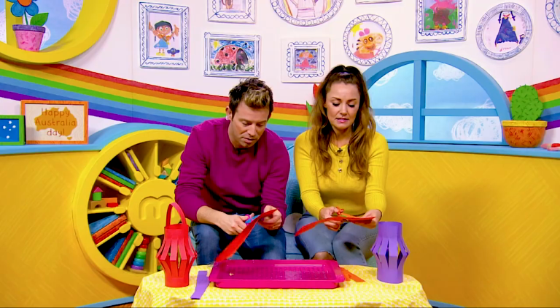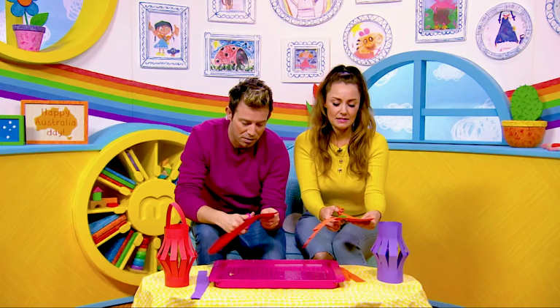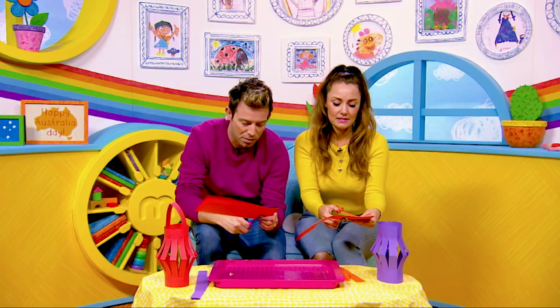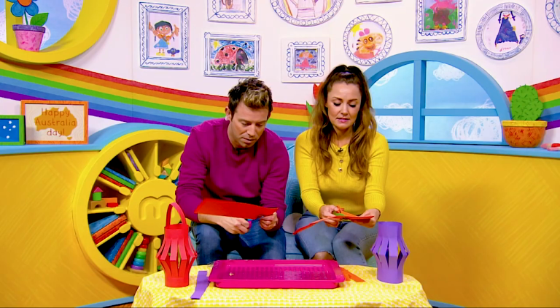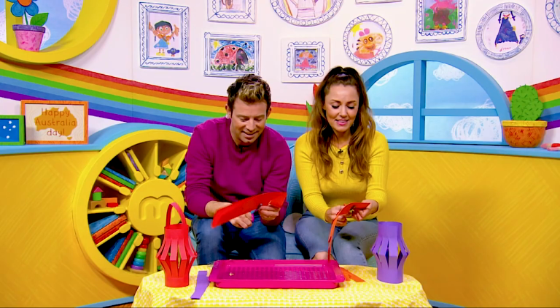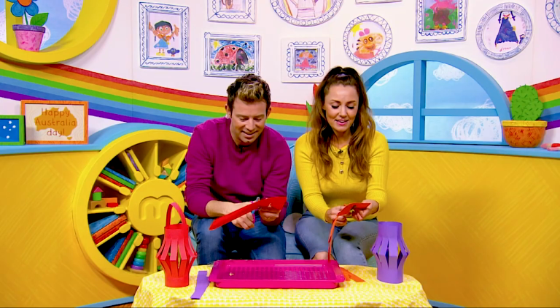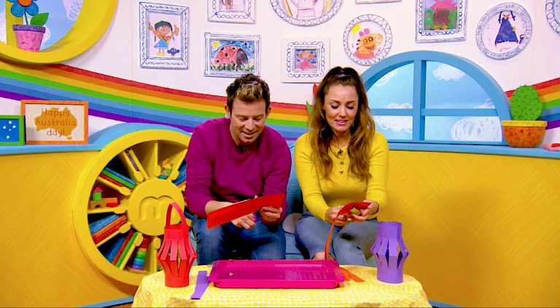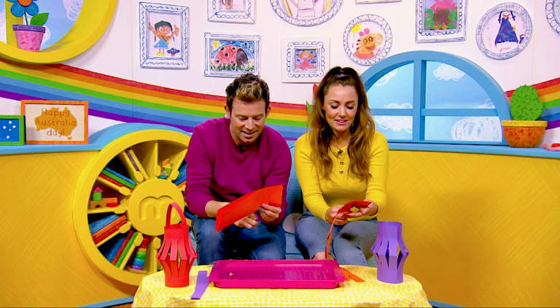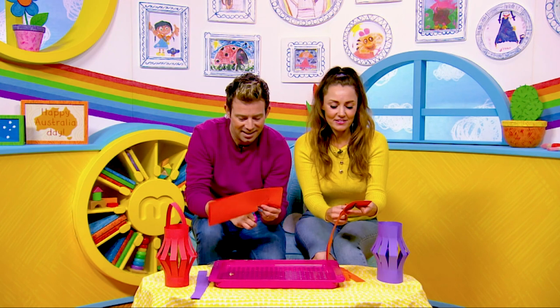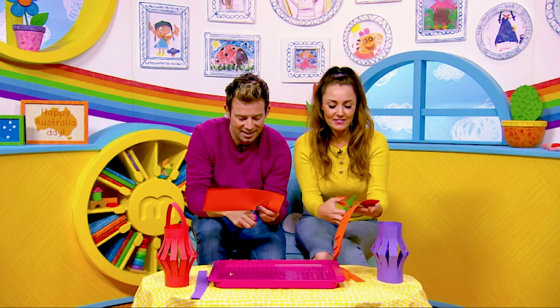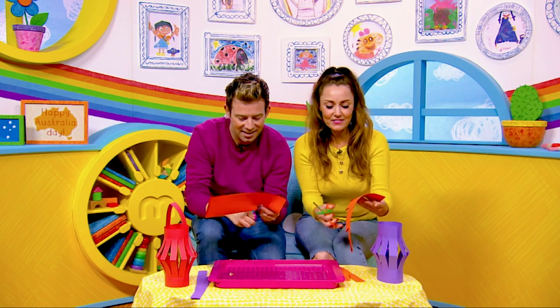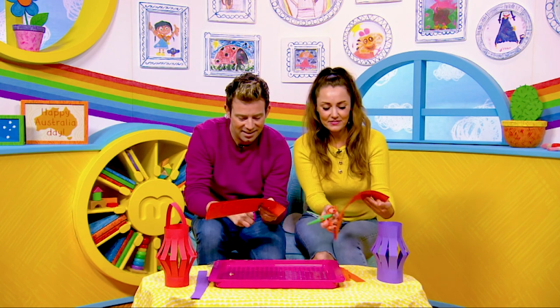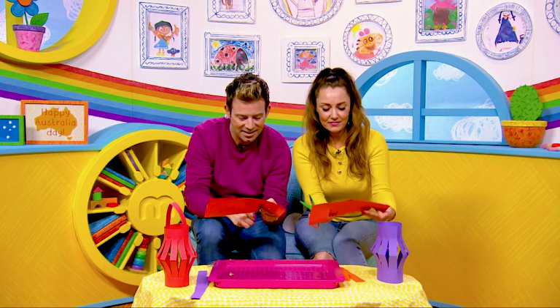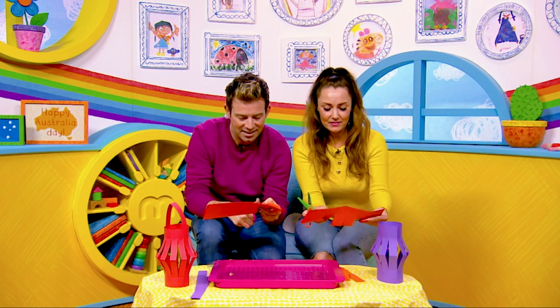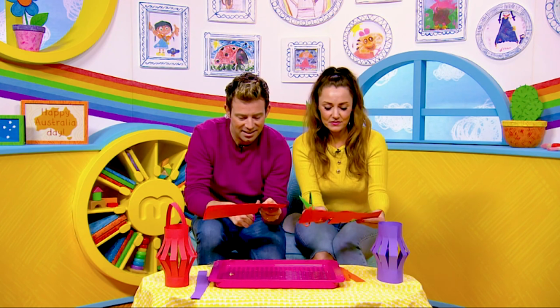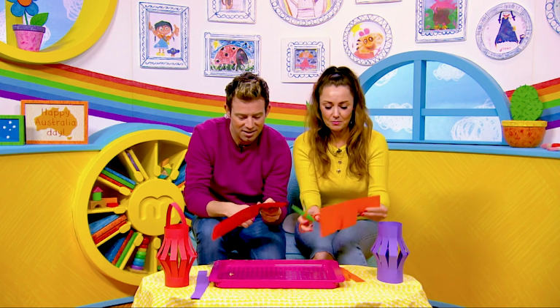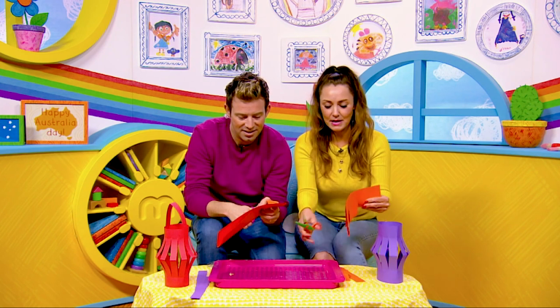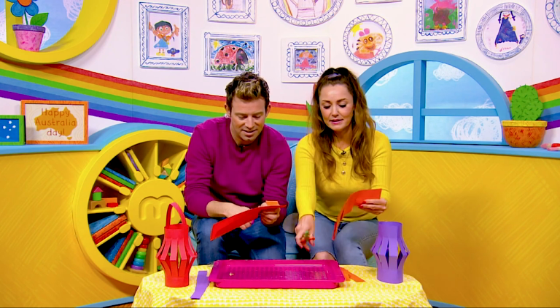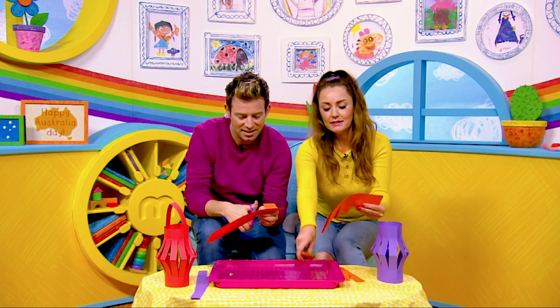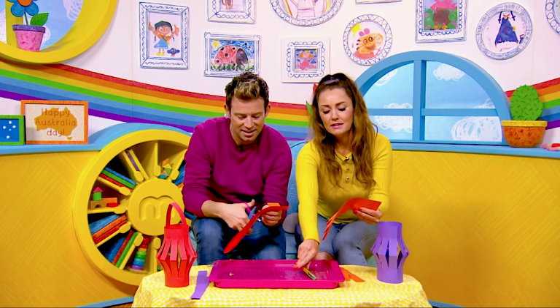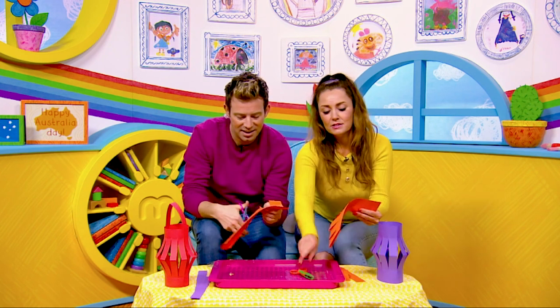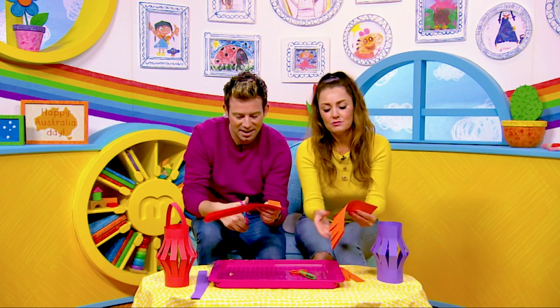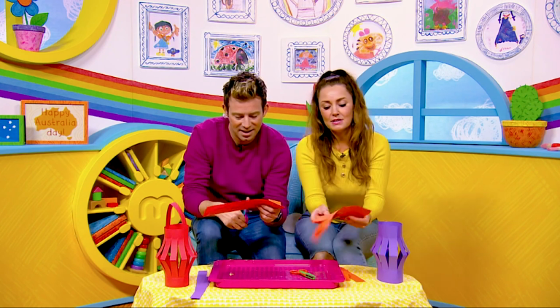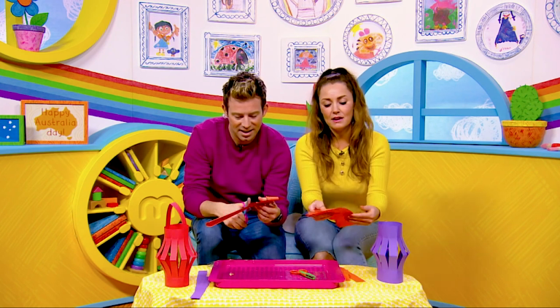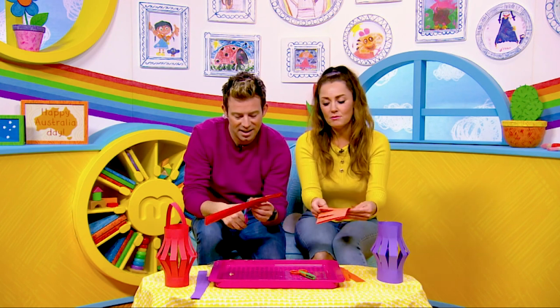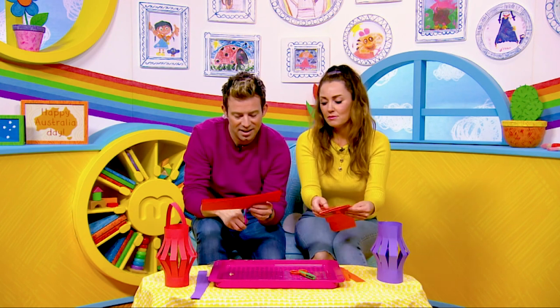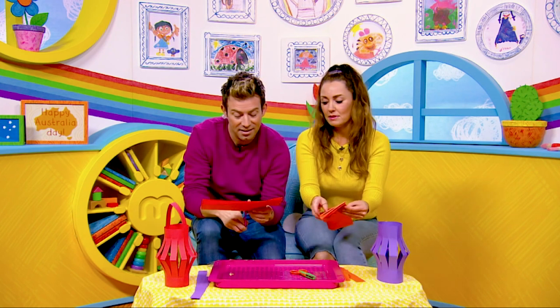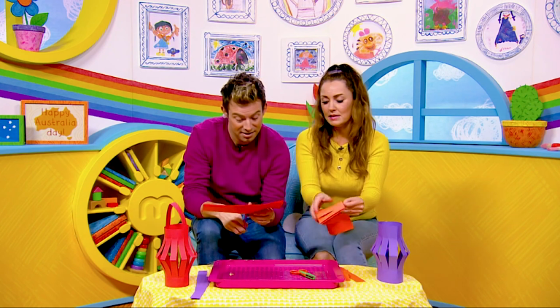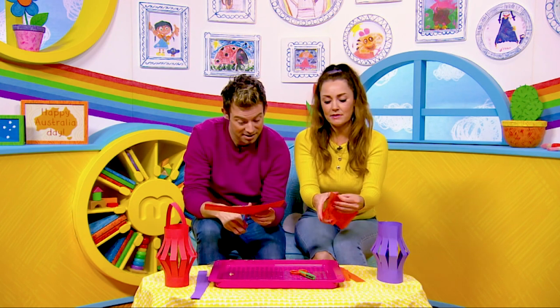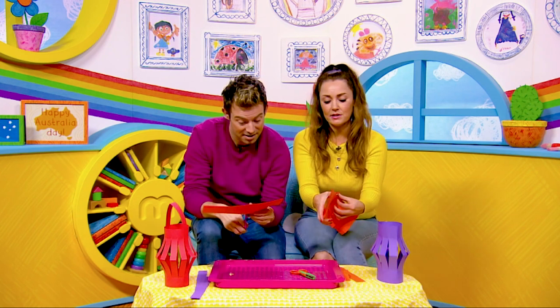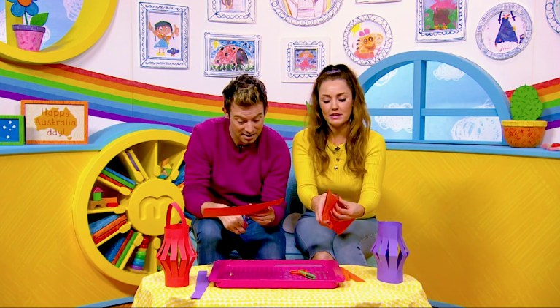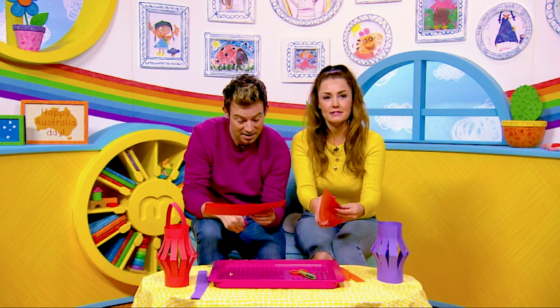No no no. There we go, done mine. So now let Derek cut his.